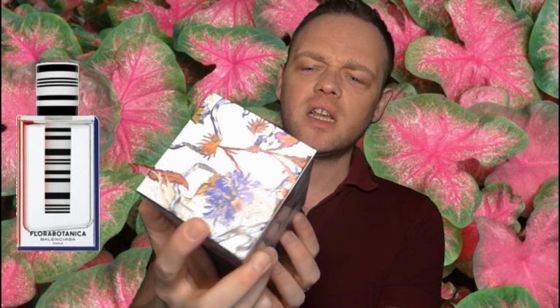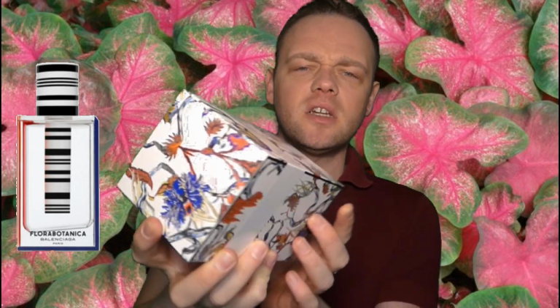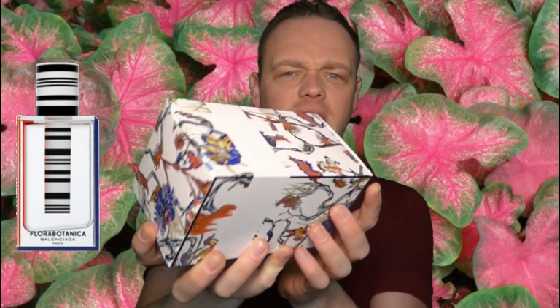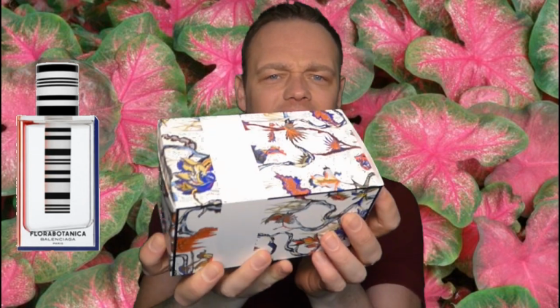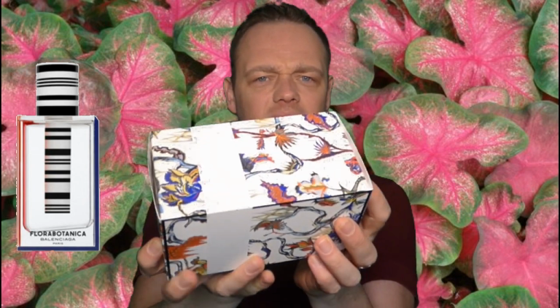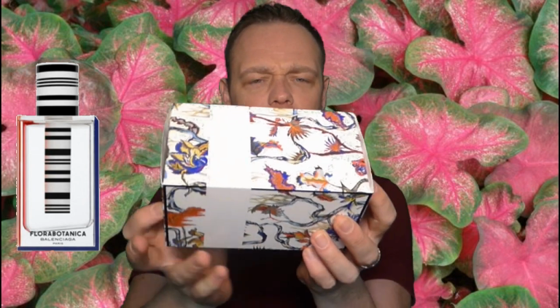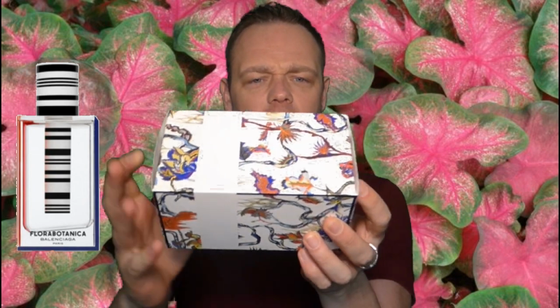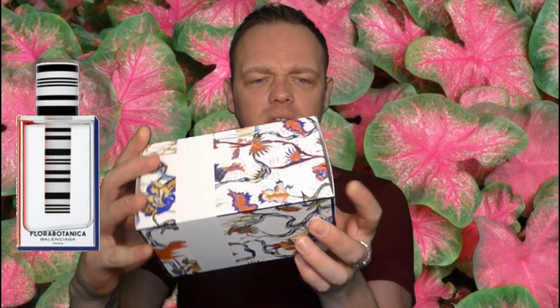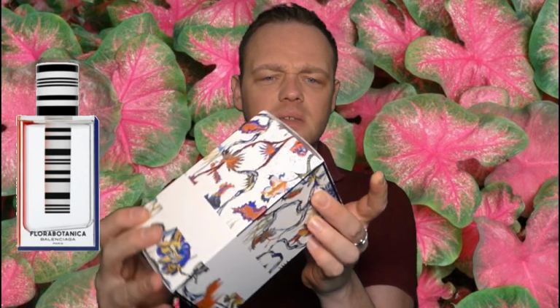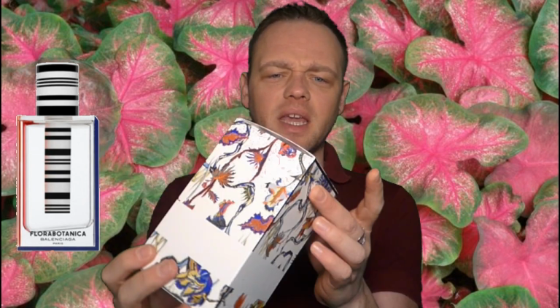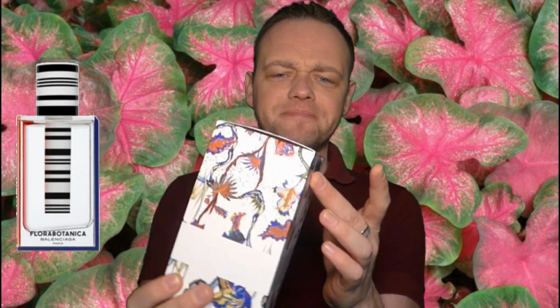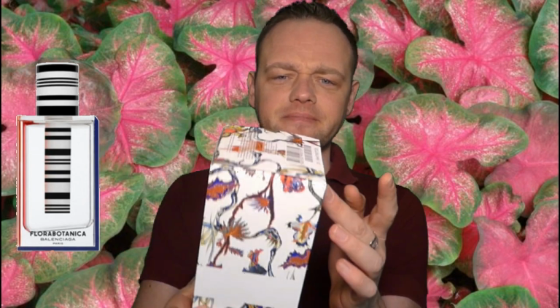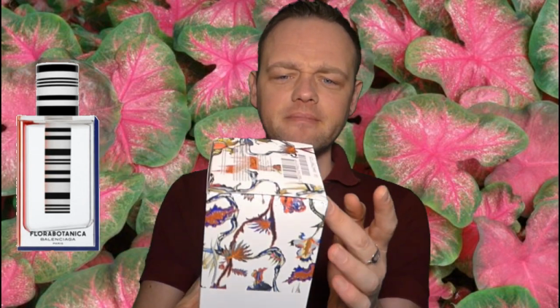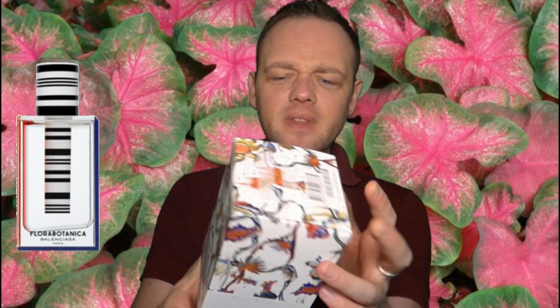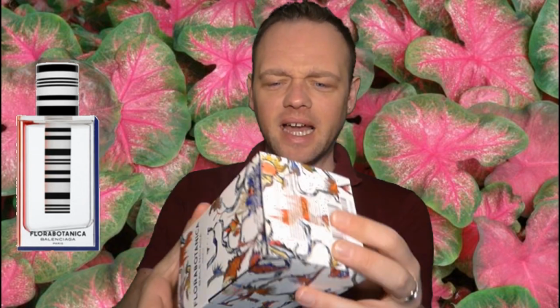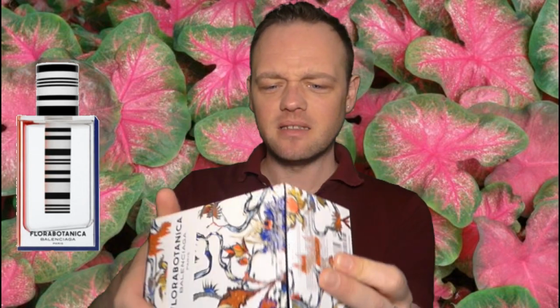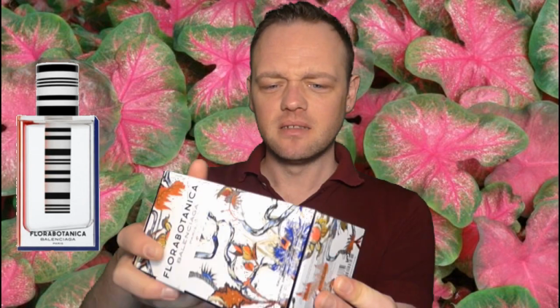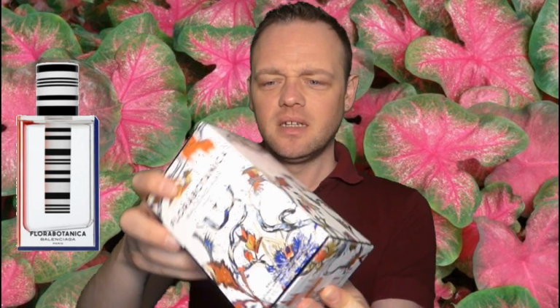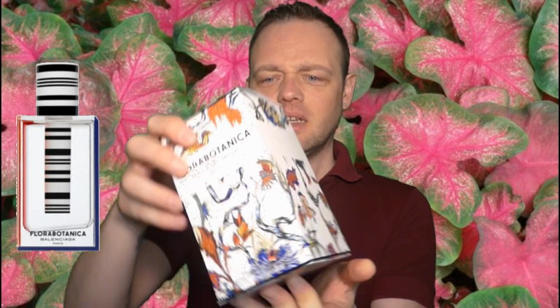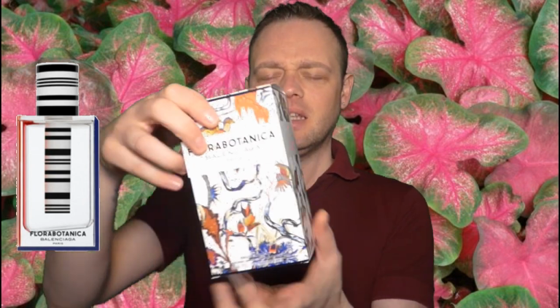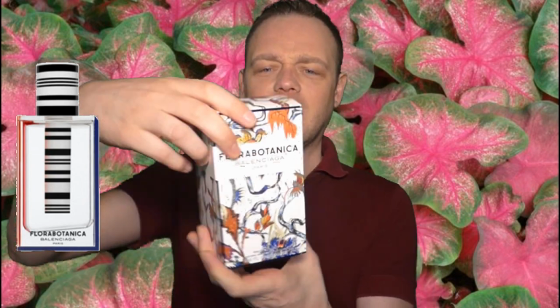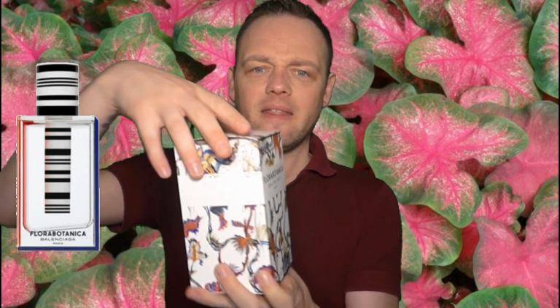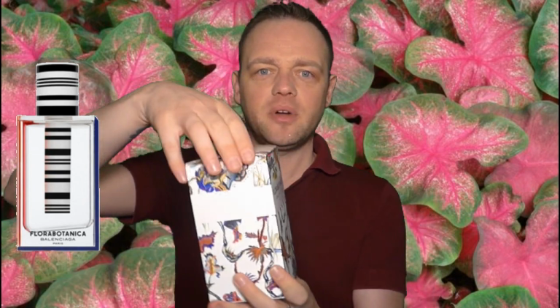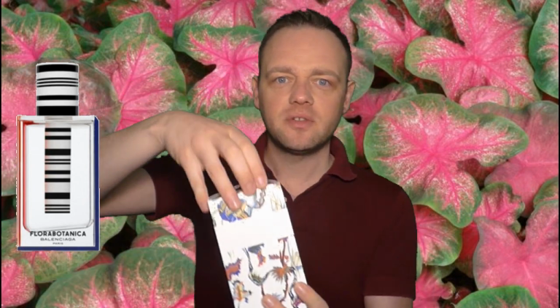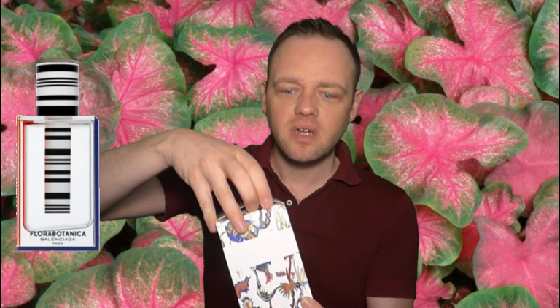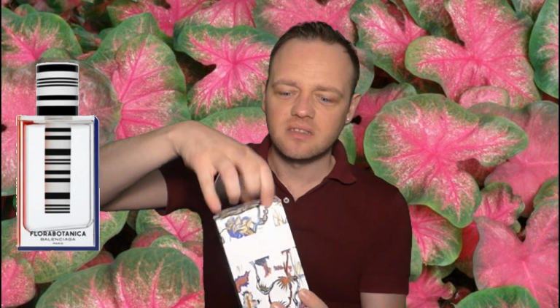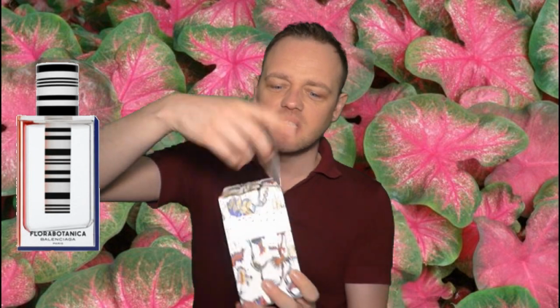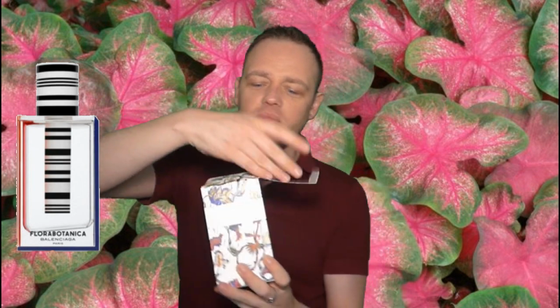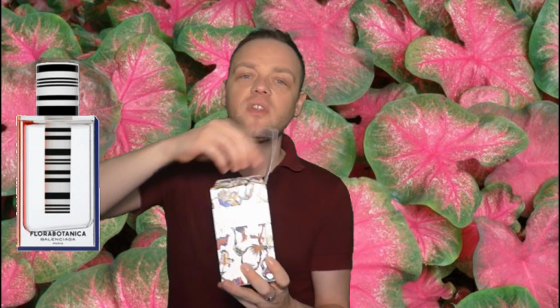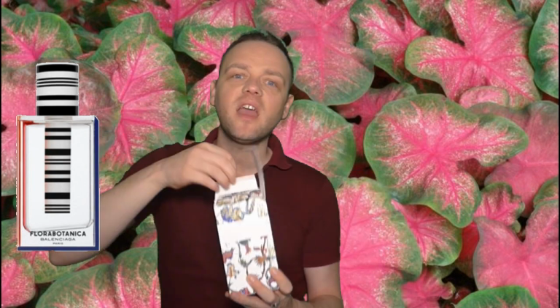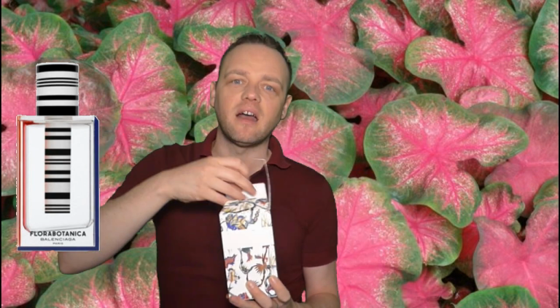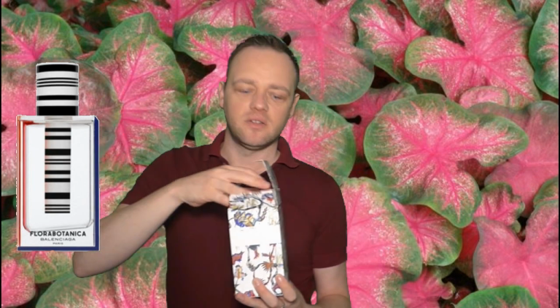Let's just take a minute to admire this perfume — it's so gorgeous on every level. The design of the fabric is really cool, very detailed, very unusual. They kind of look like alien plants to me, and the bottle is something else.